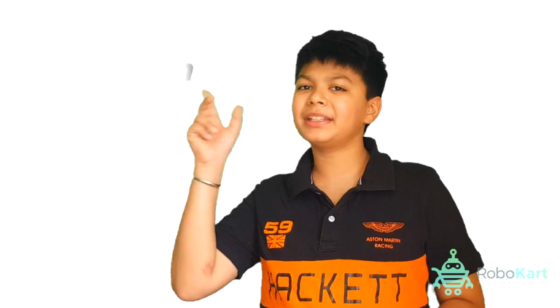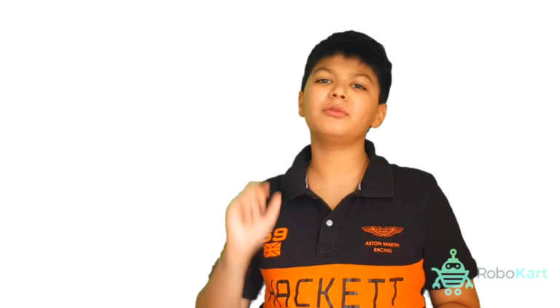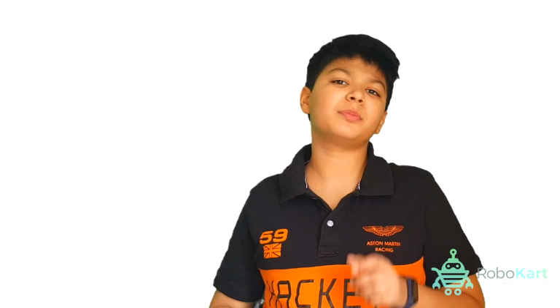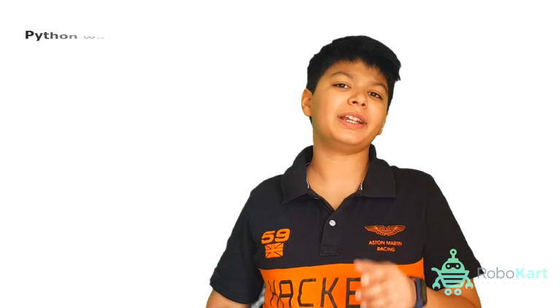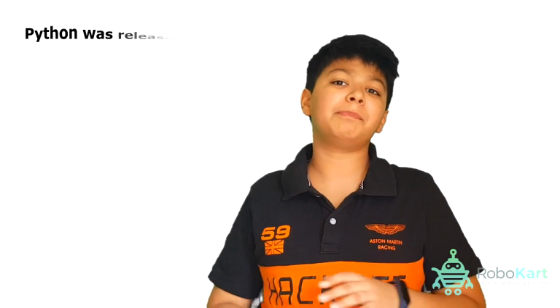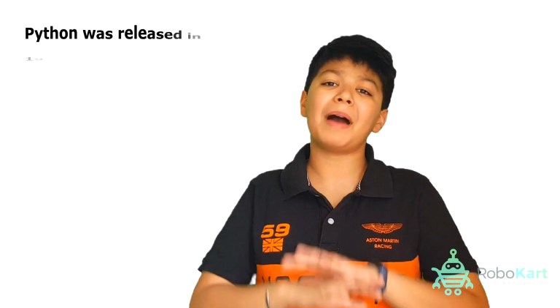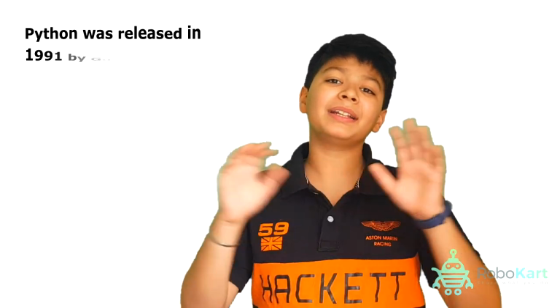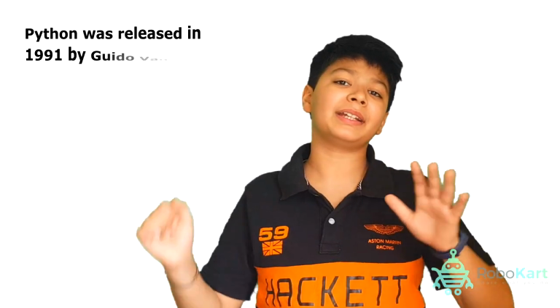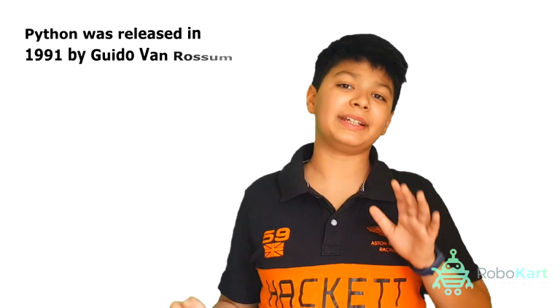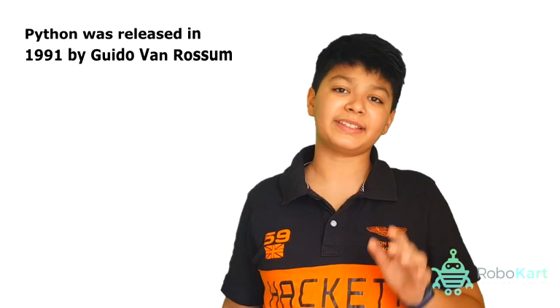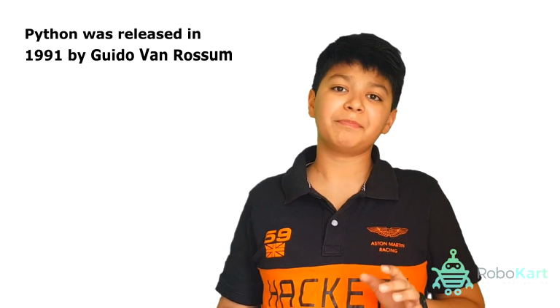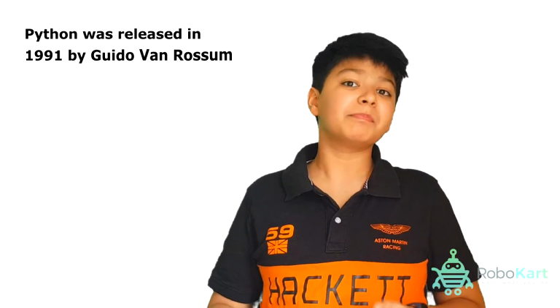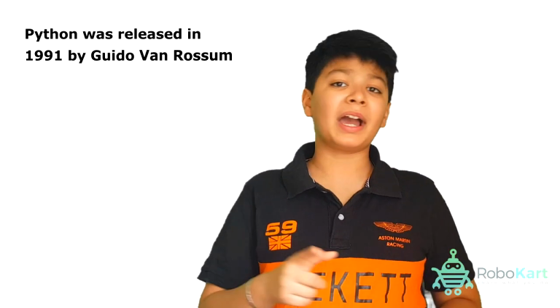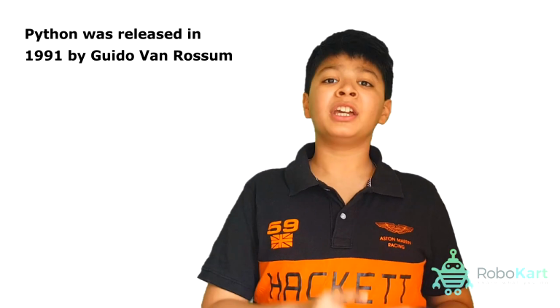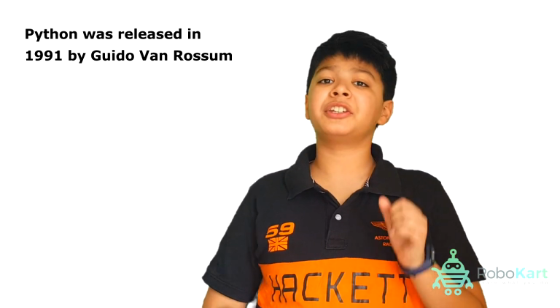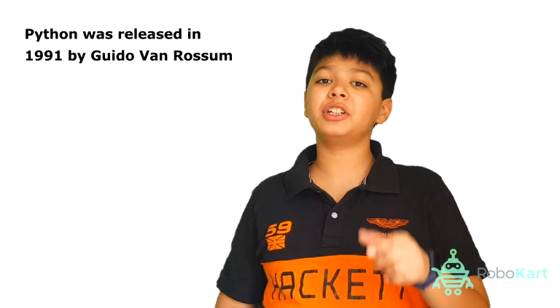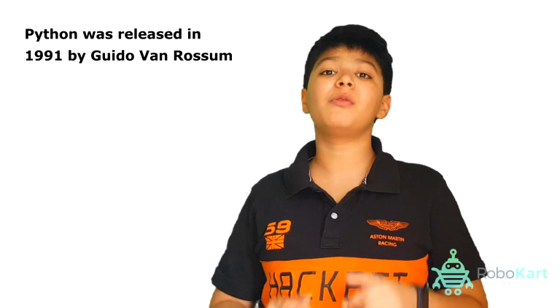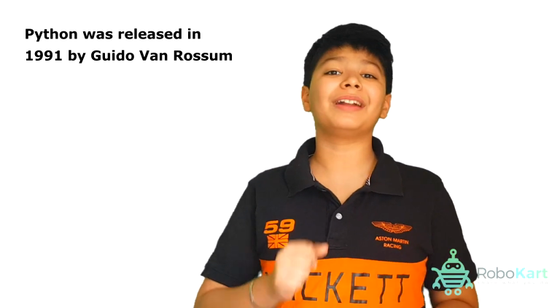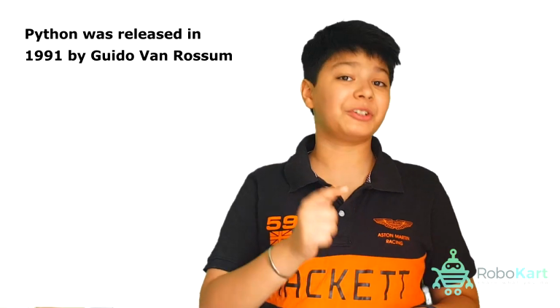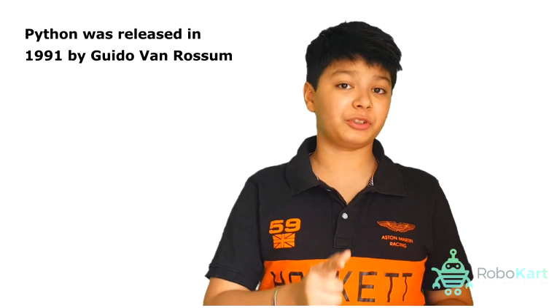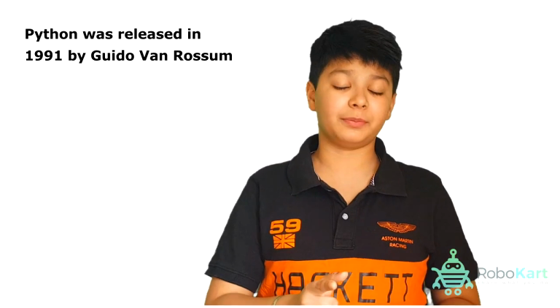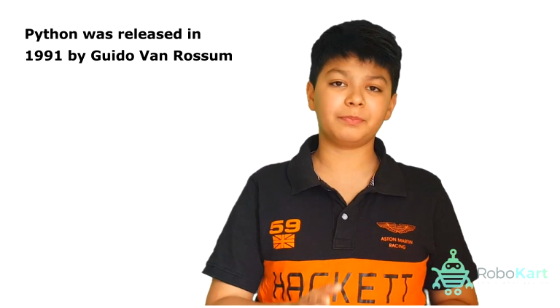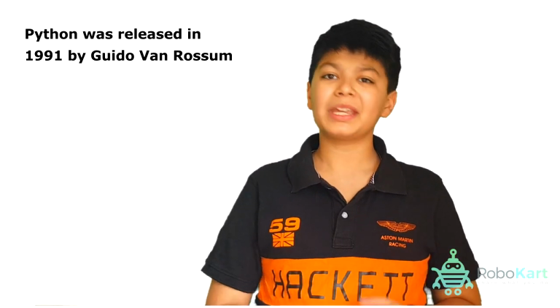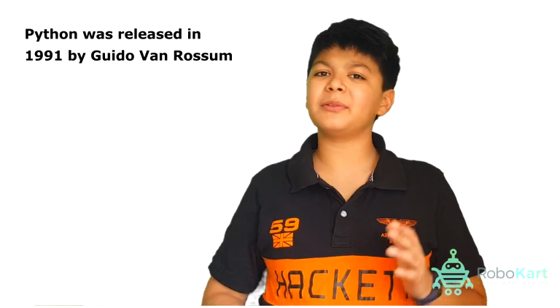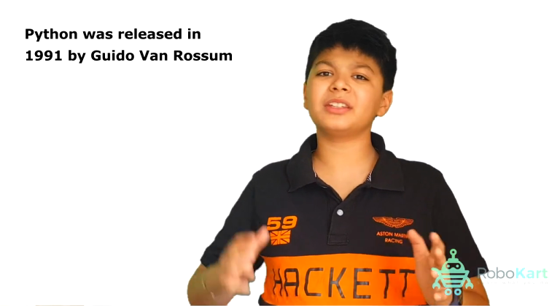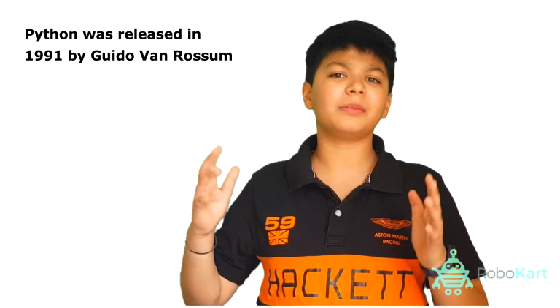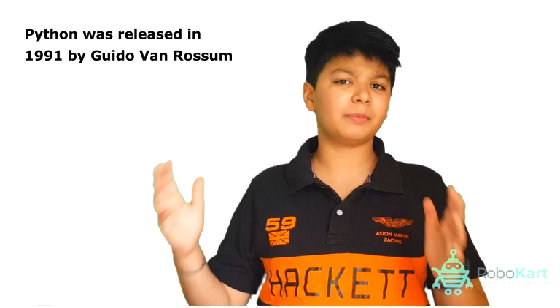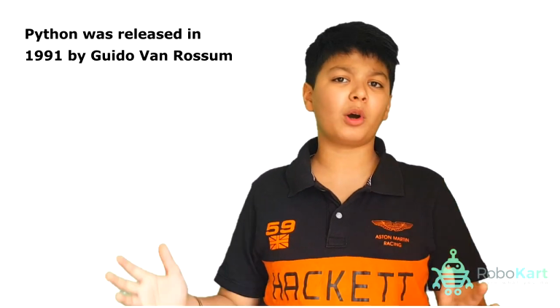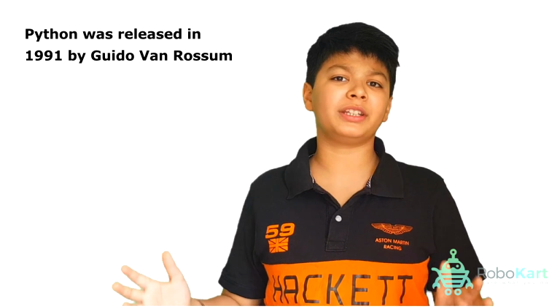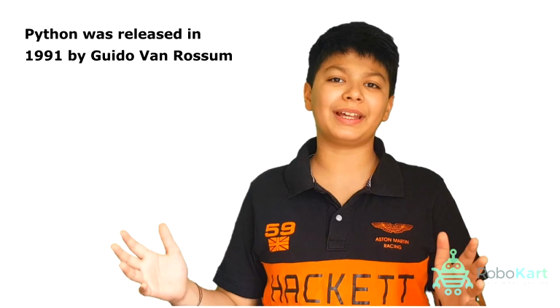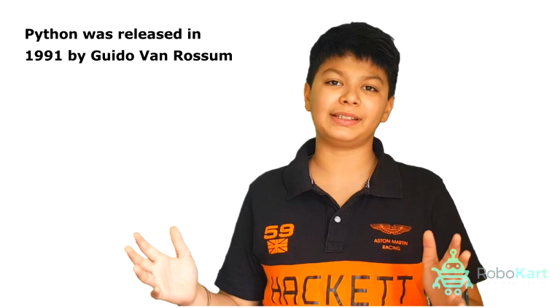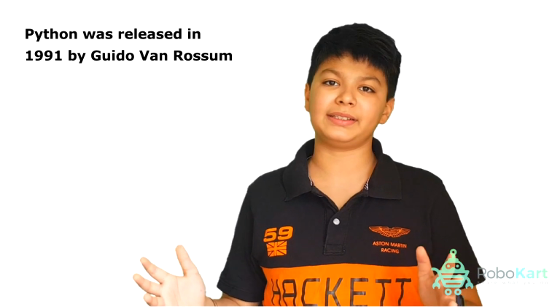Python was made in the back 90s by Gero Van Roze. He was born in the Netherlands.